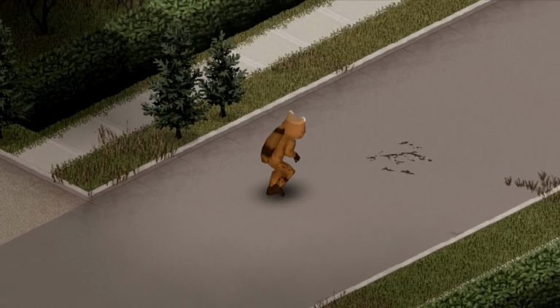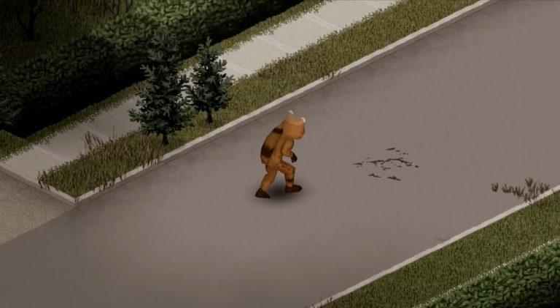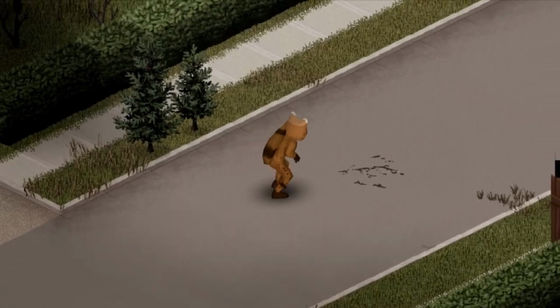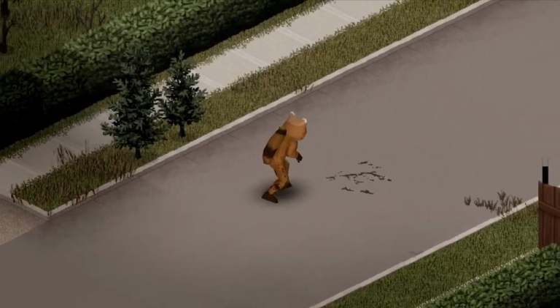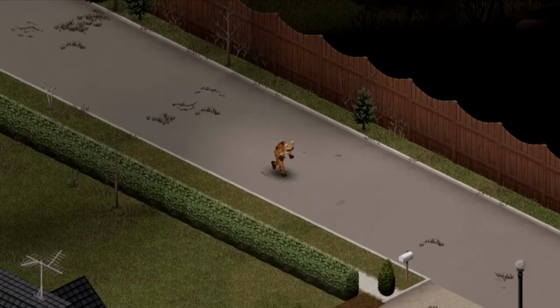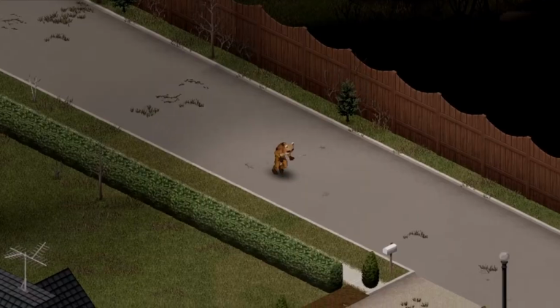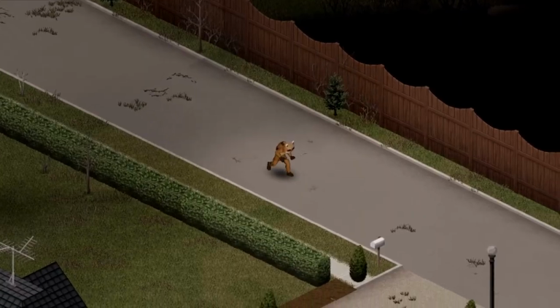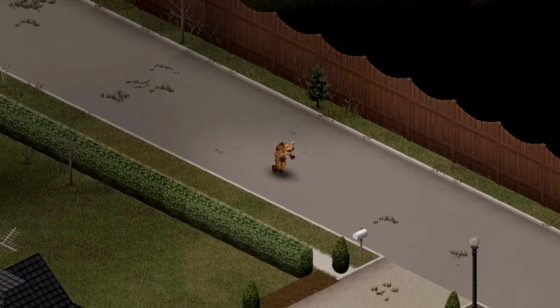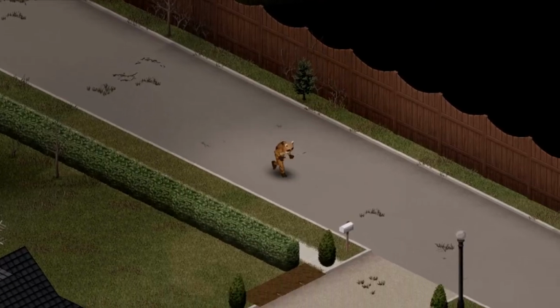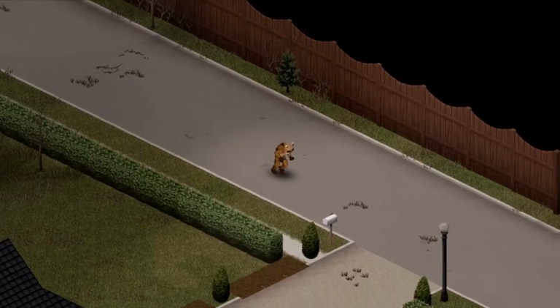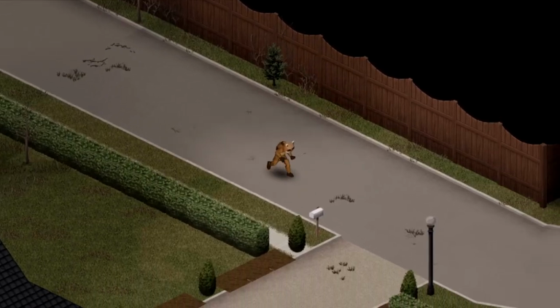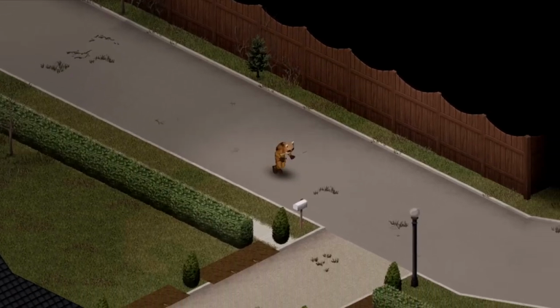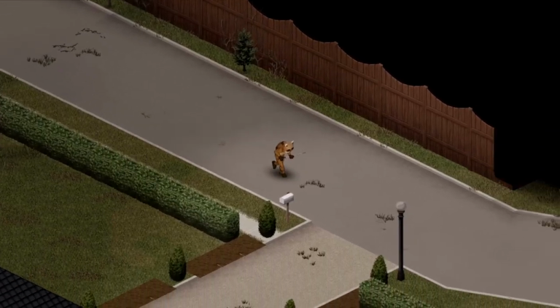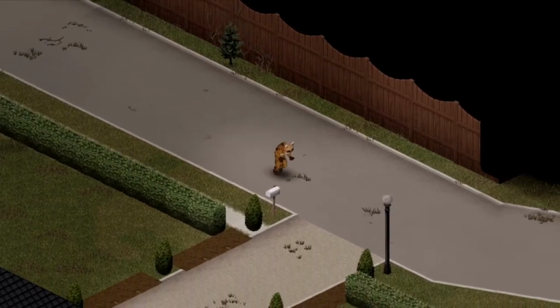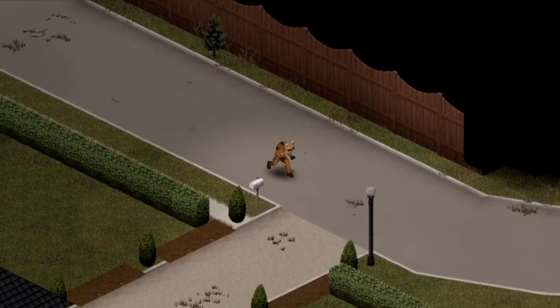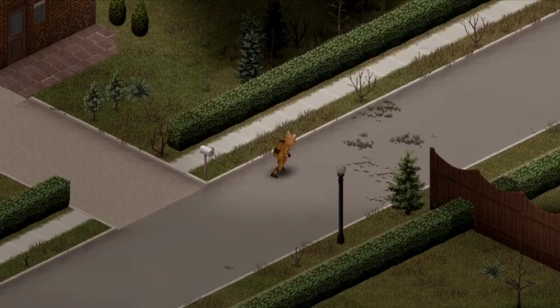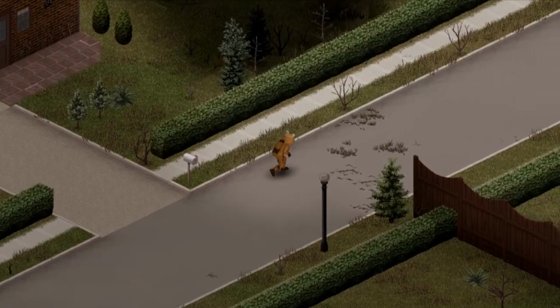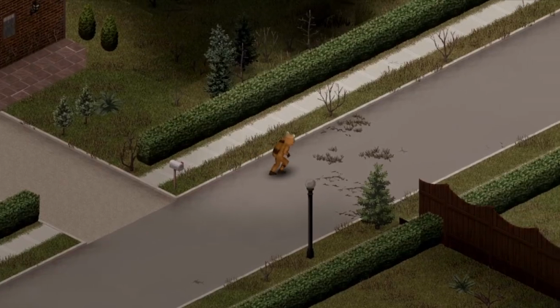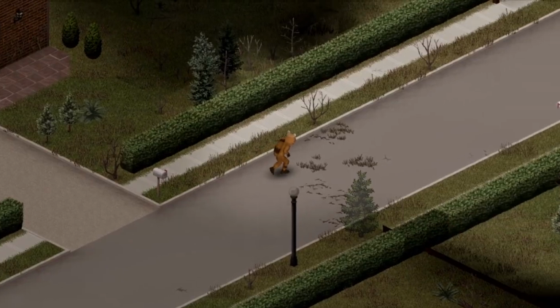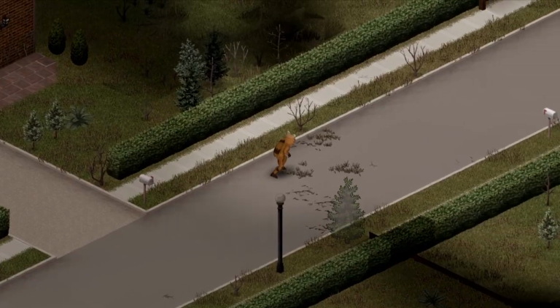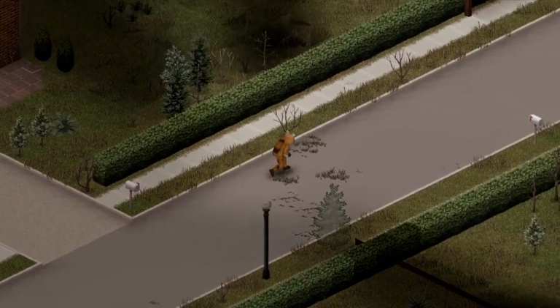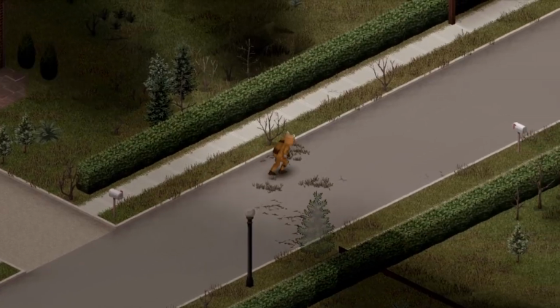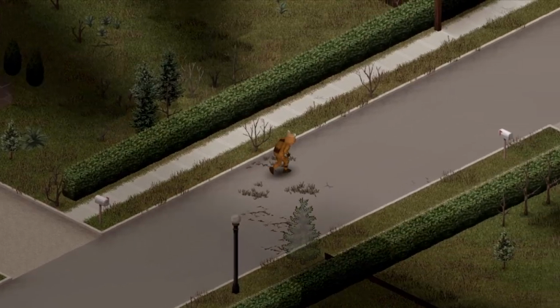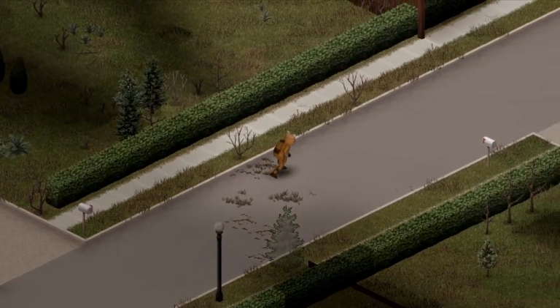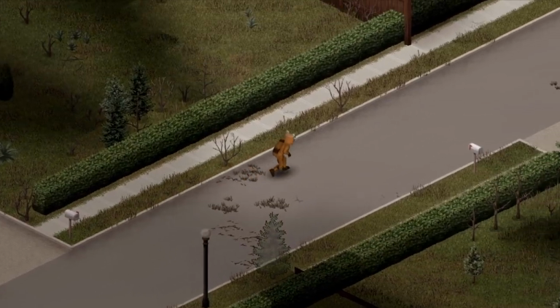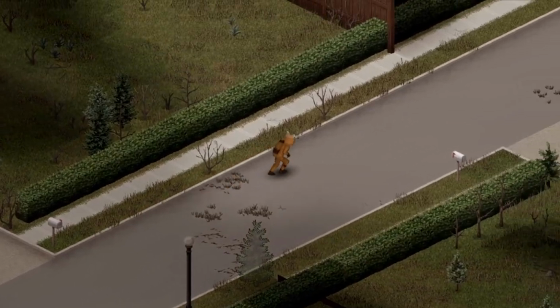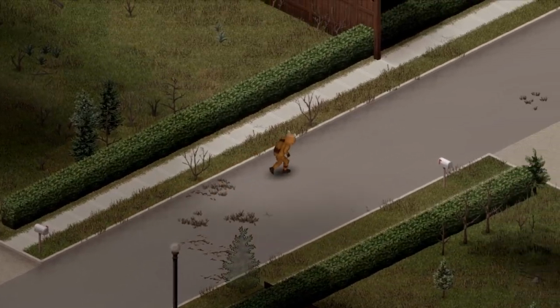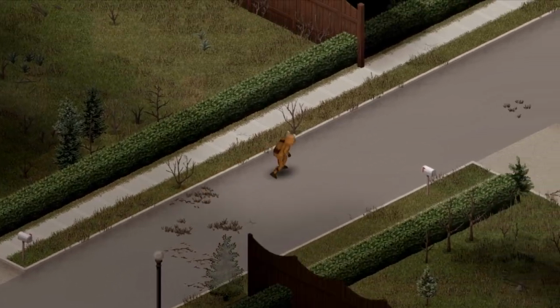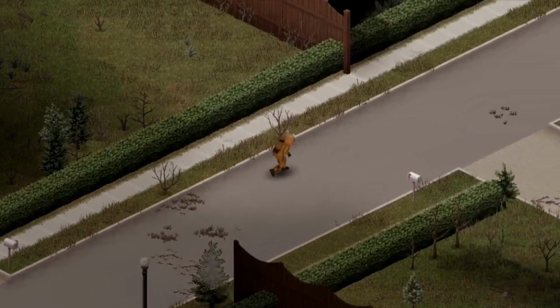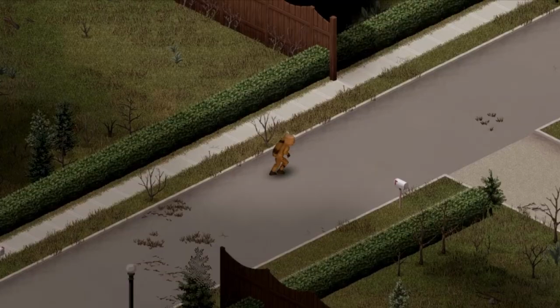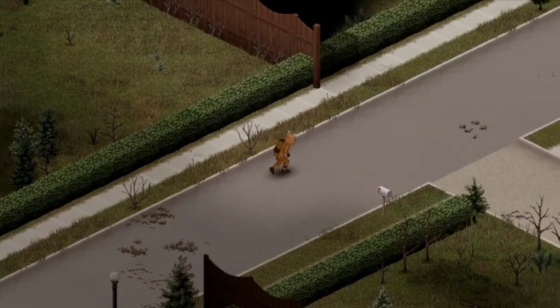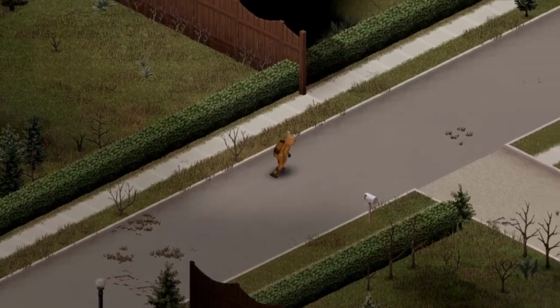Welcome to another Project Zomboid video. In today's video we'll be talking about my top tips.